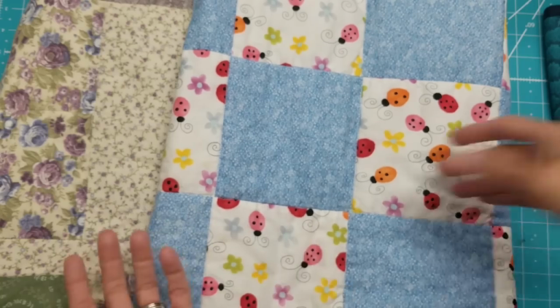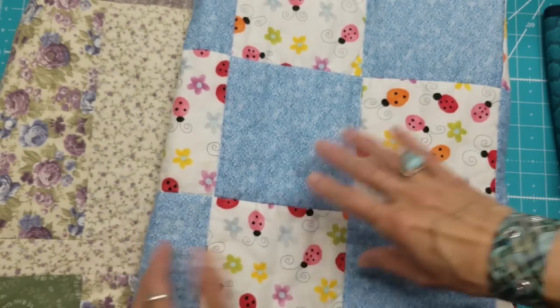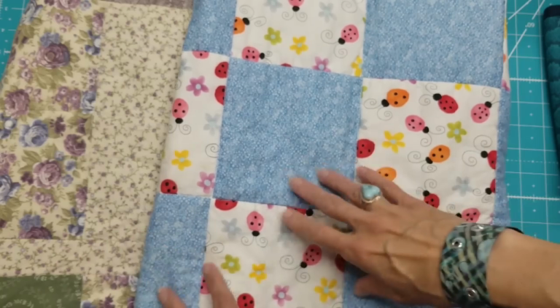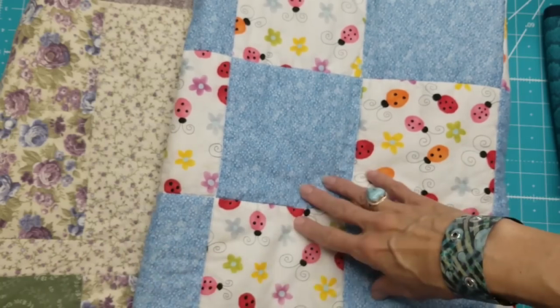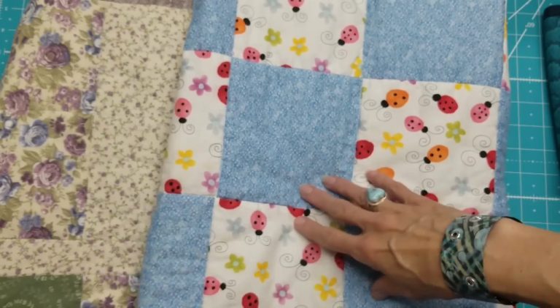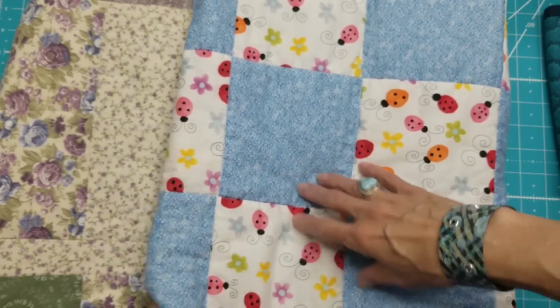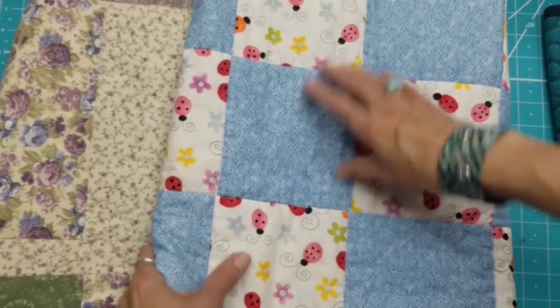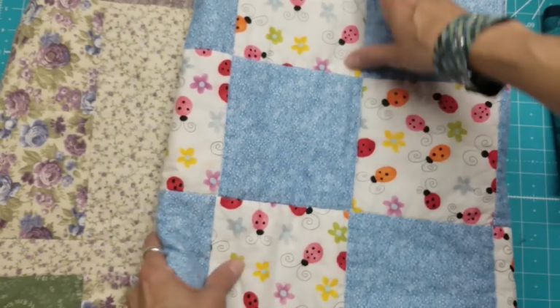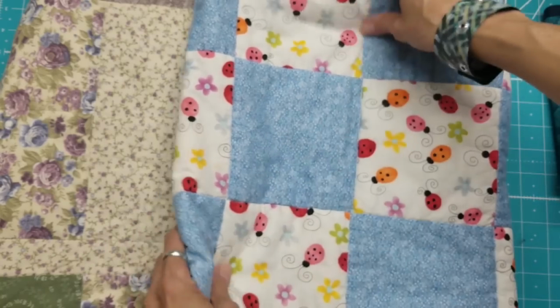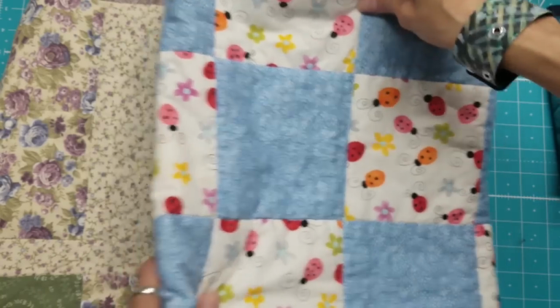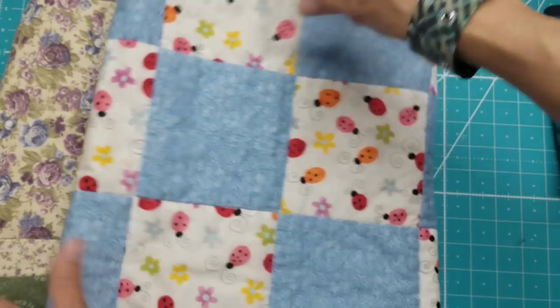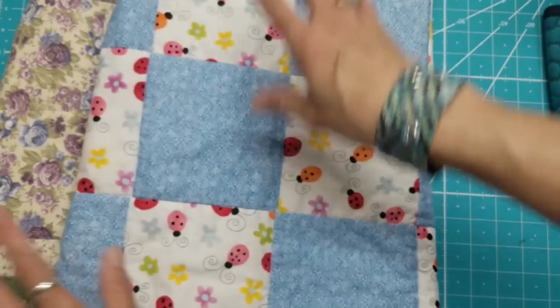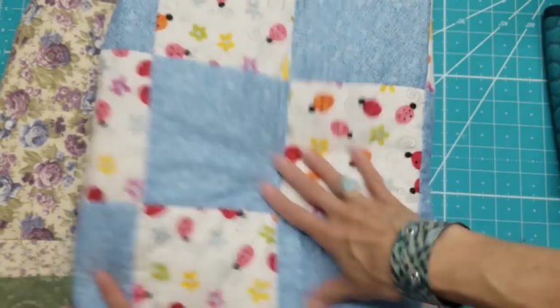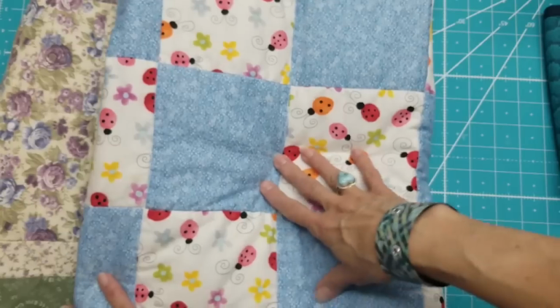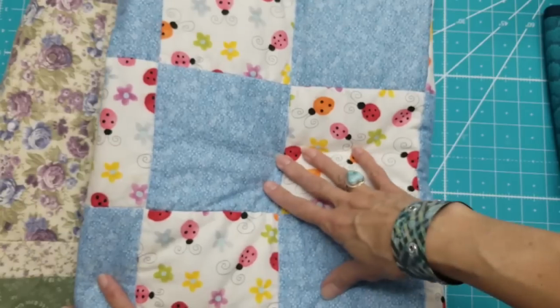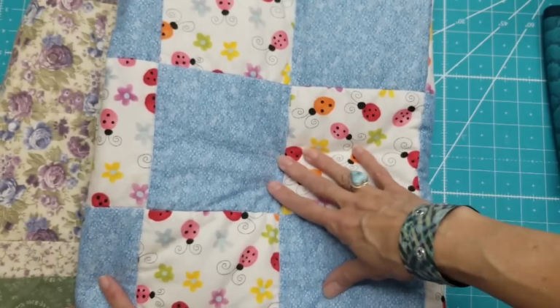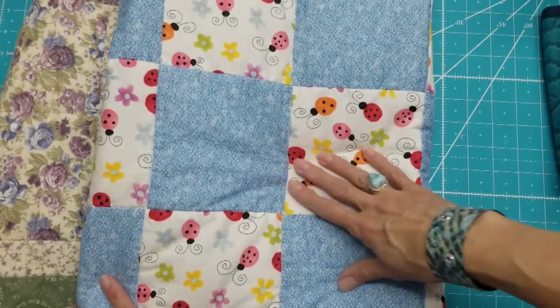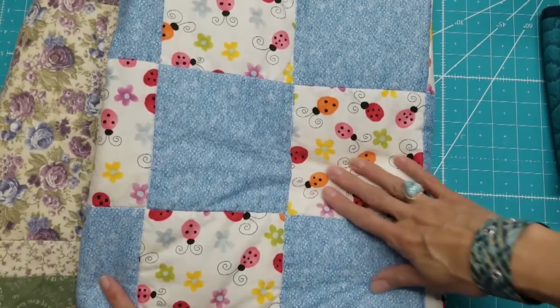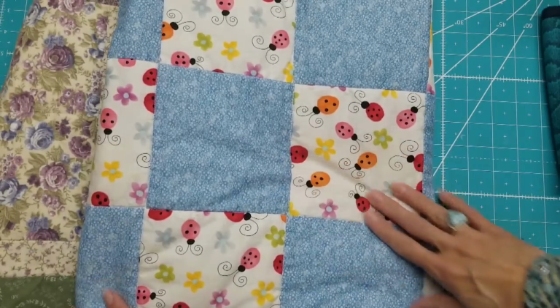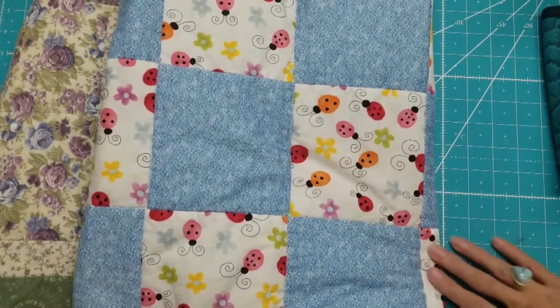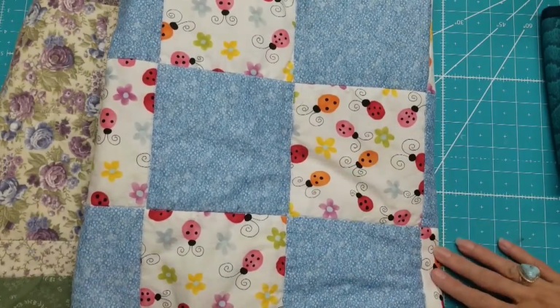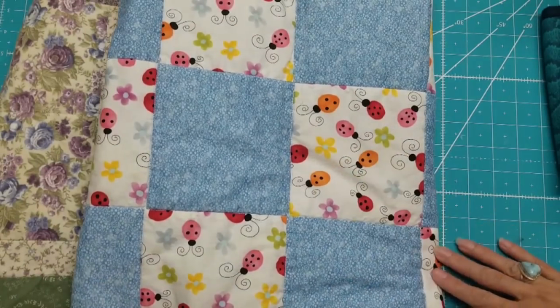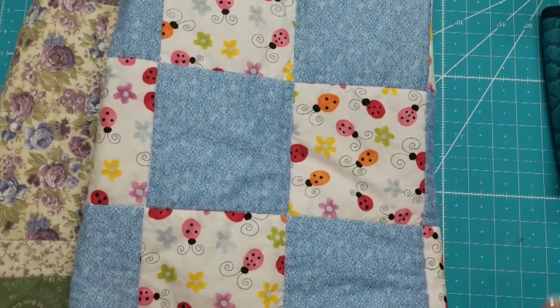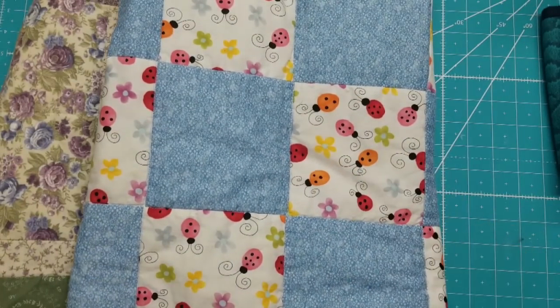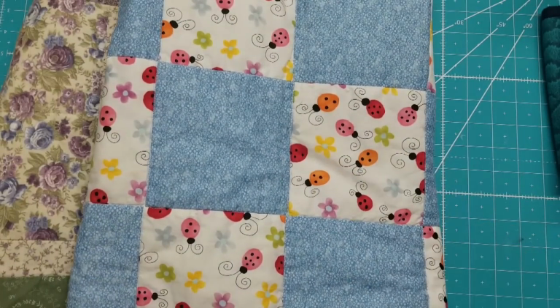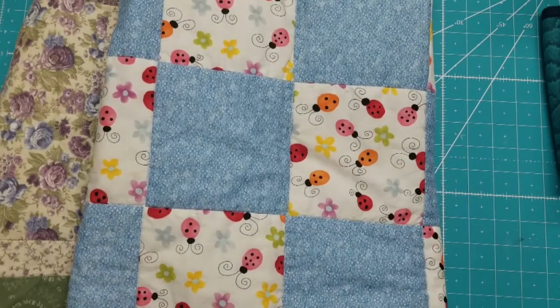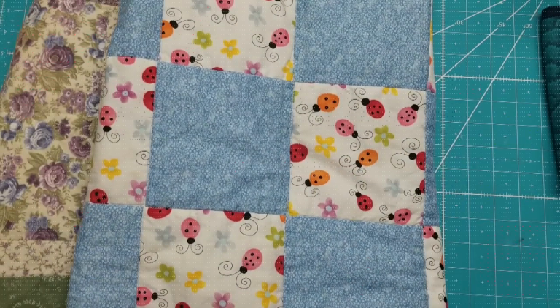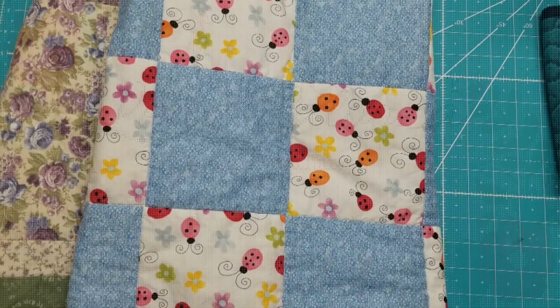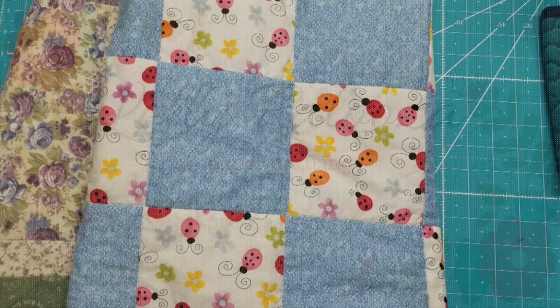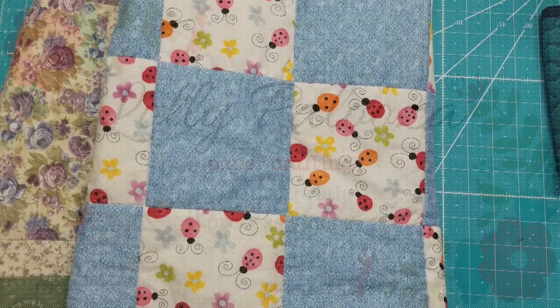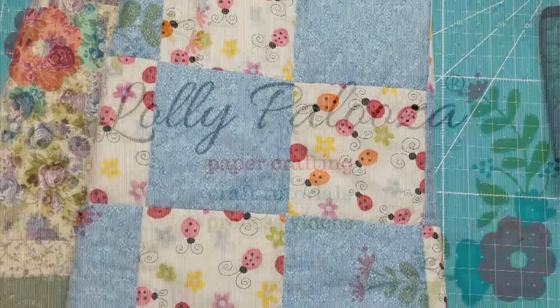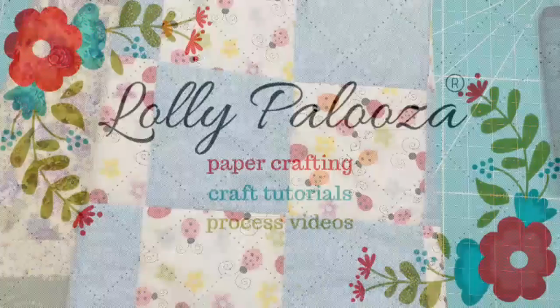That's it, everybody. Thank you for watching this other installment of Crafts Gone By.